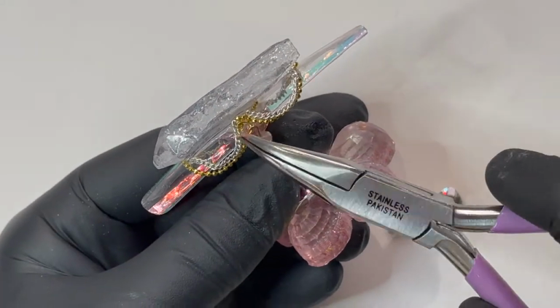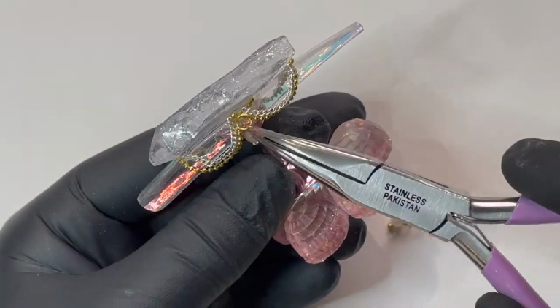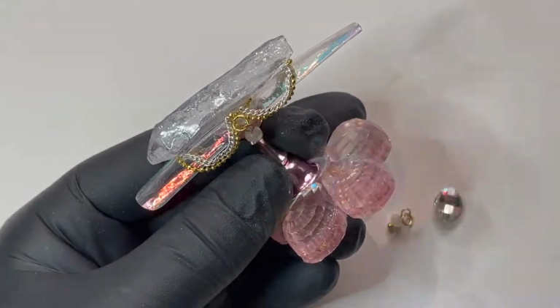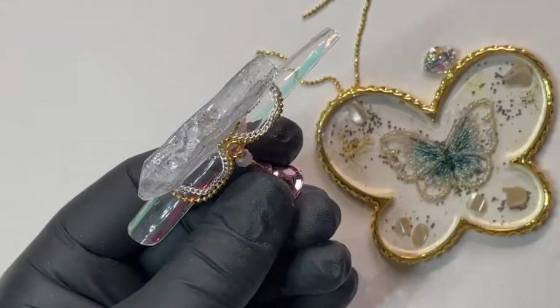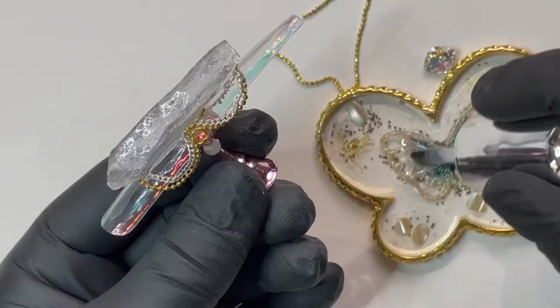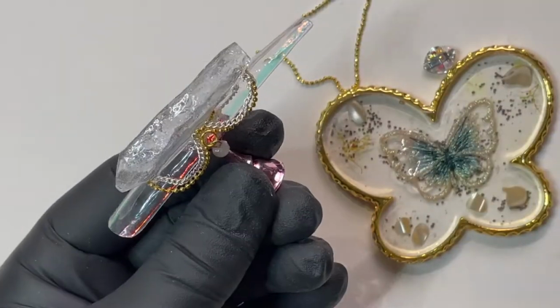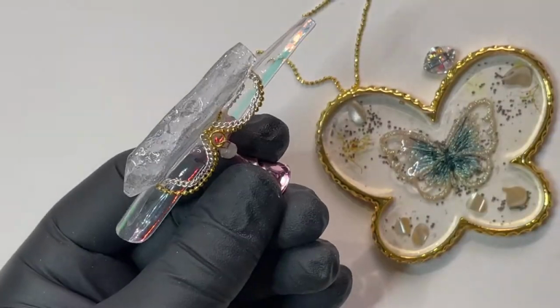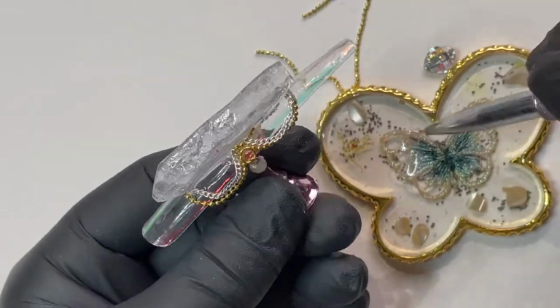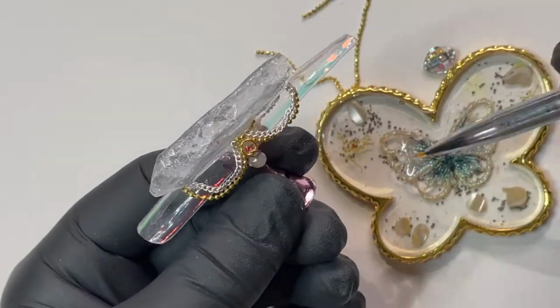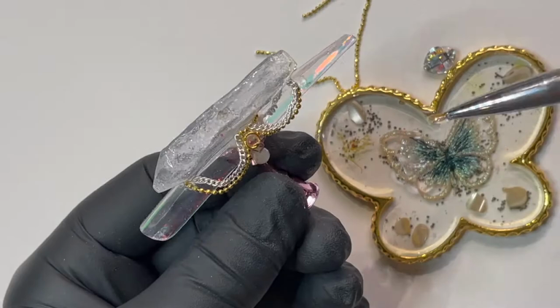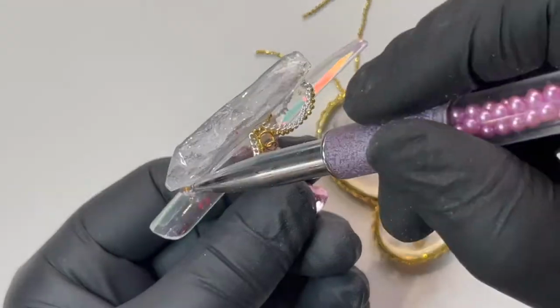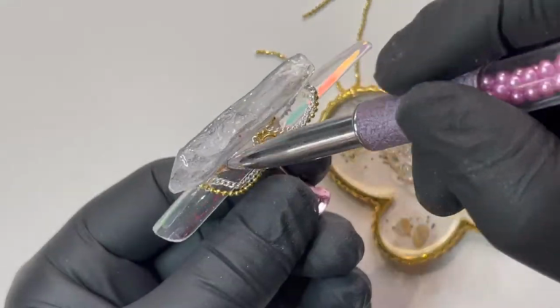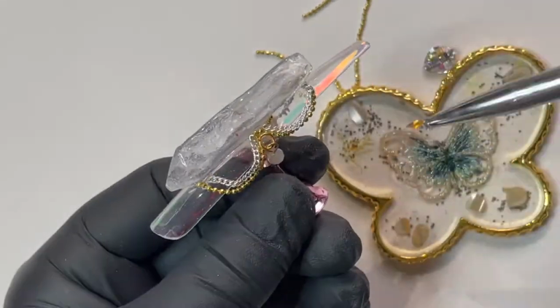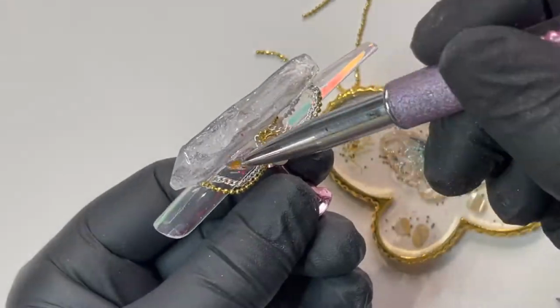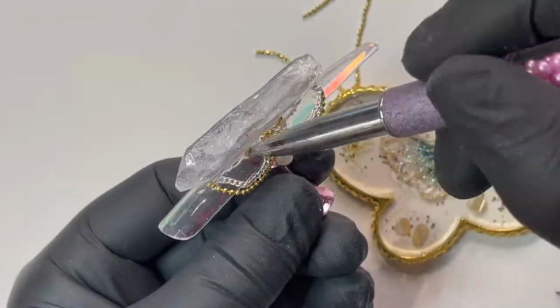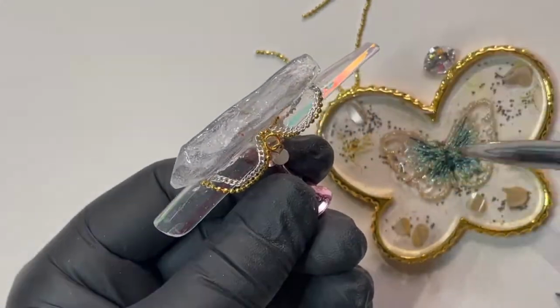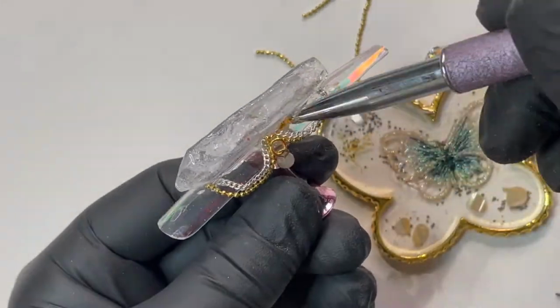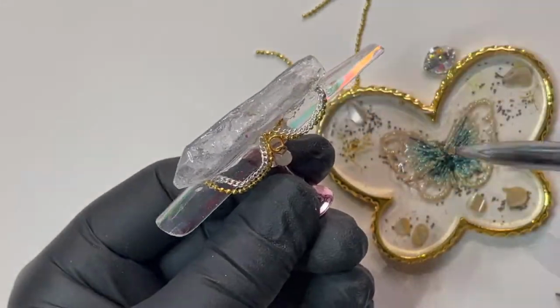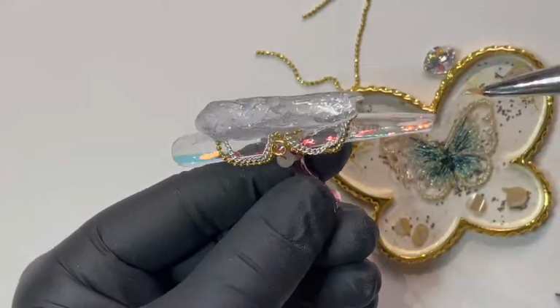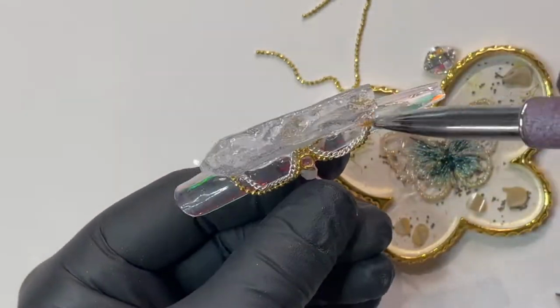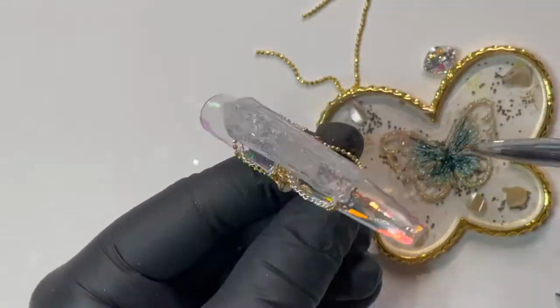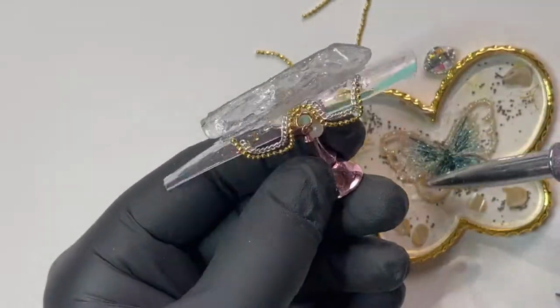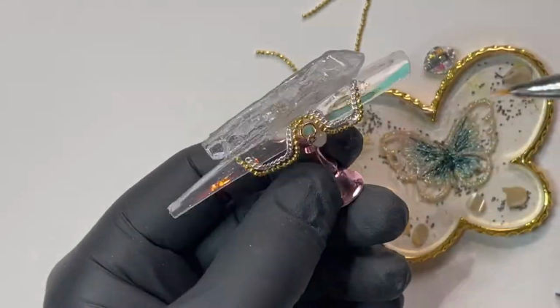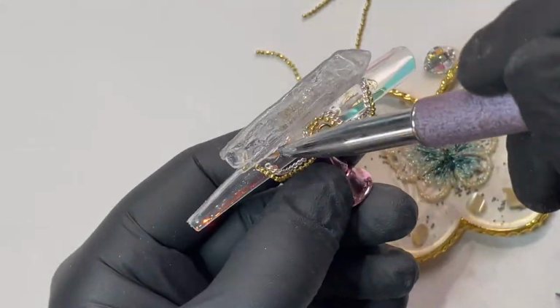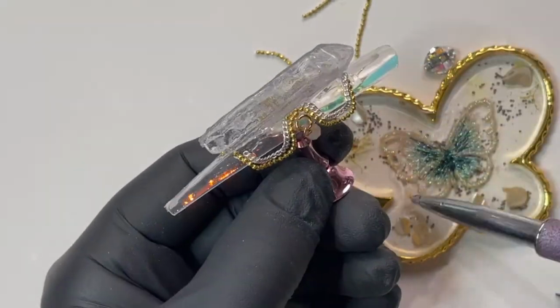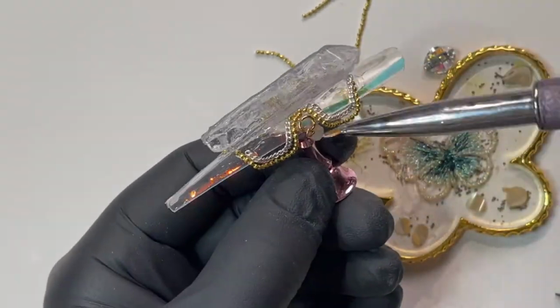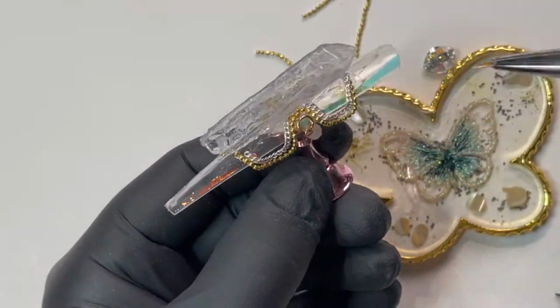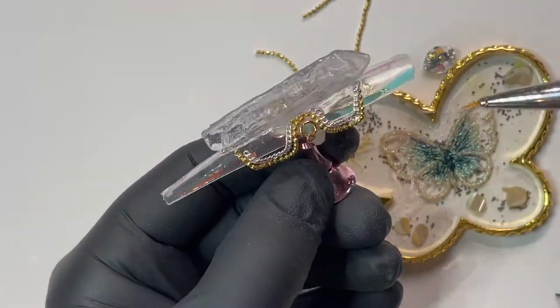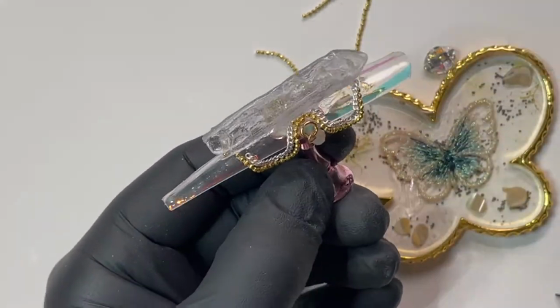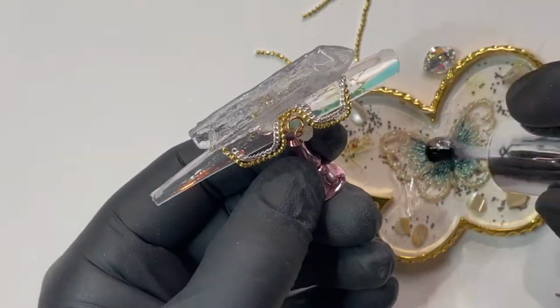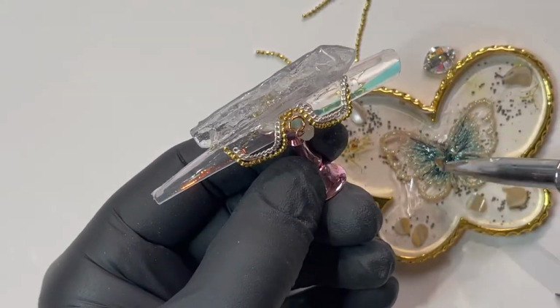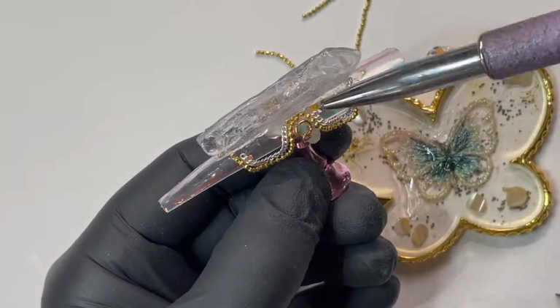Using plexigel builder, I will adhere some chains and accessories to give it the look of a chandelier.